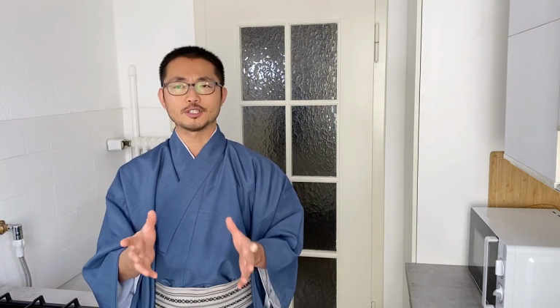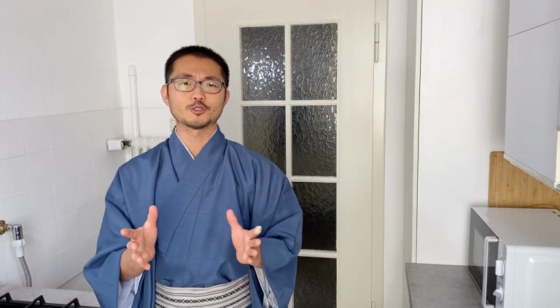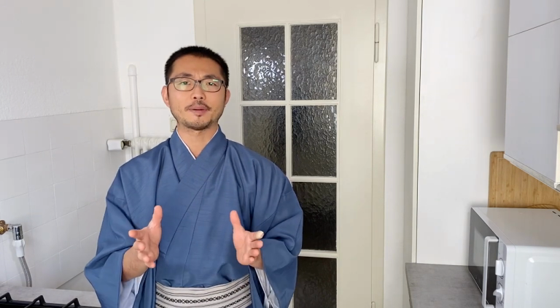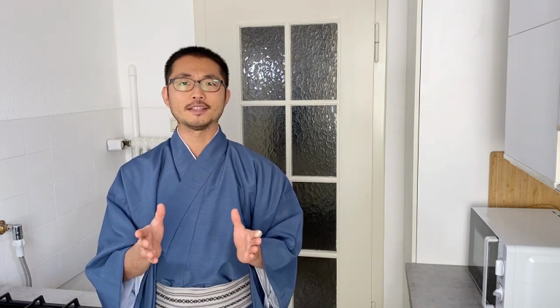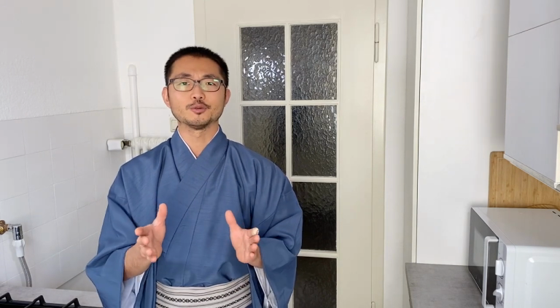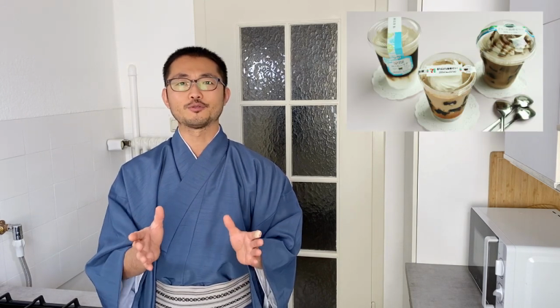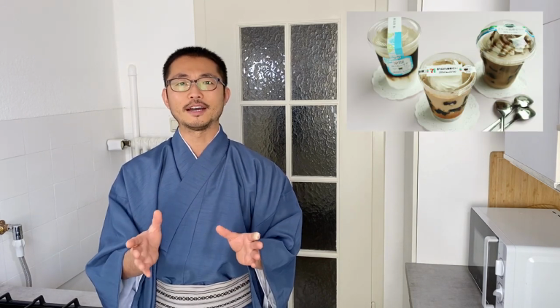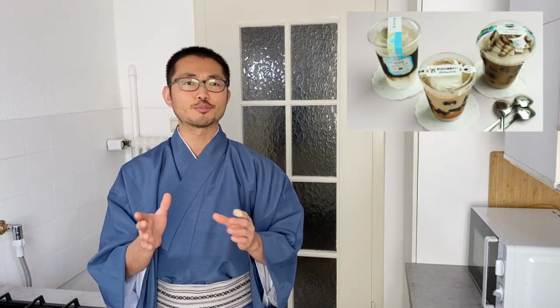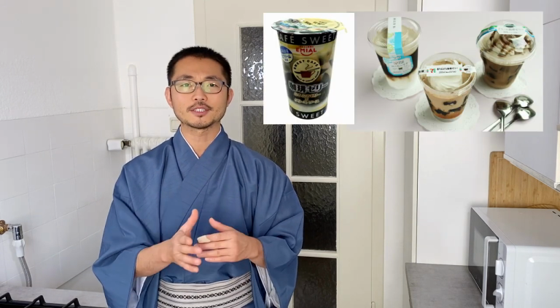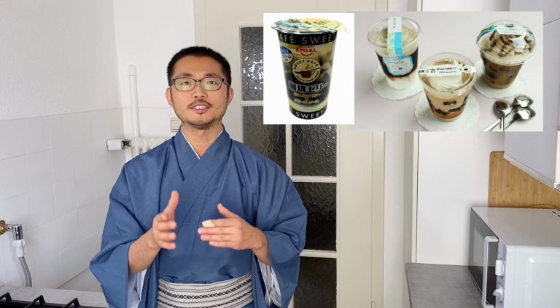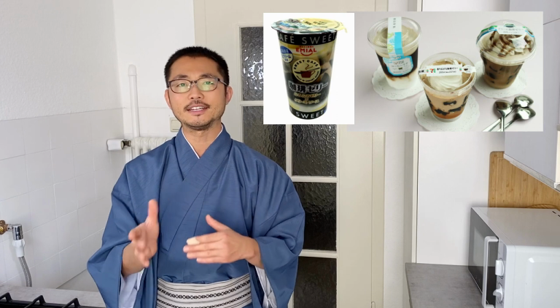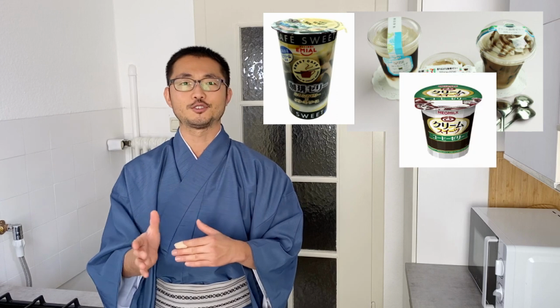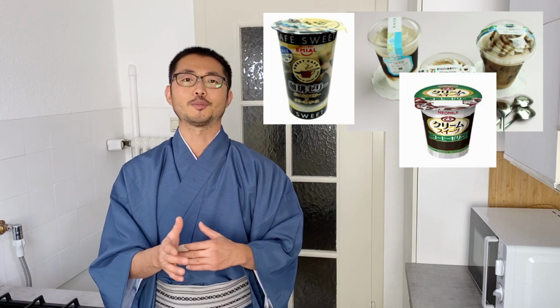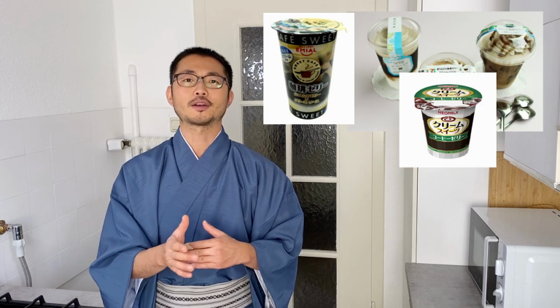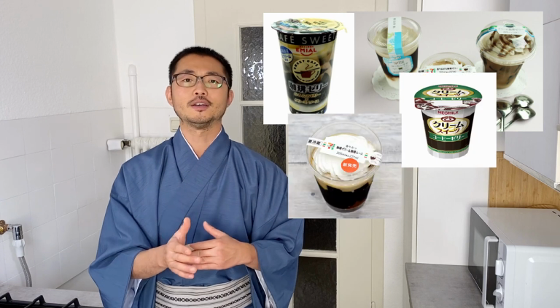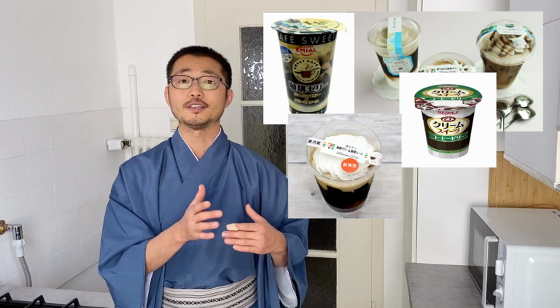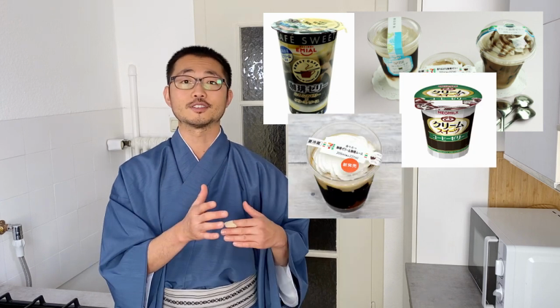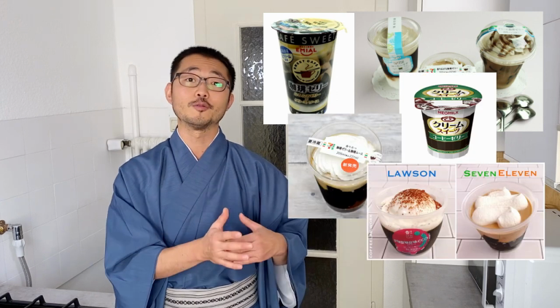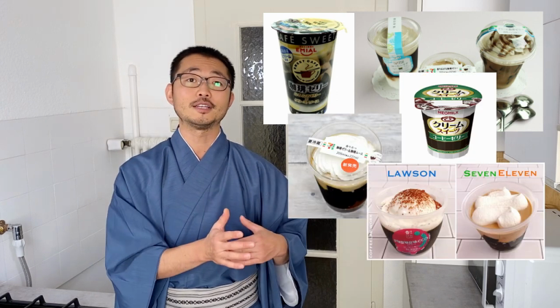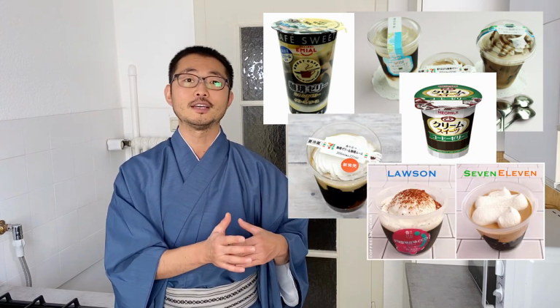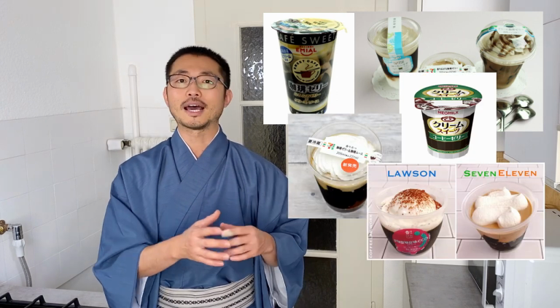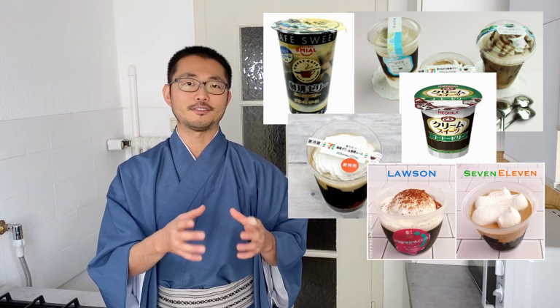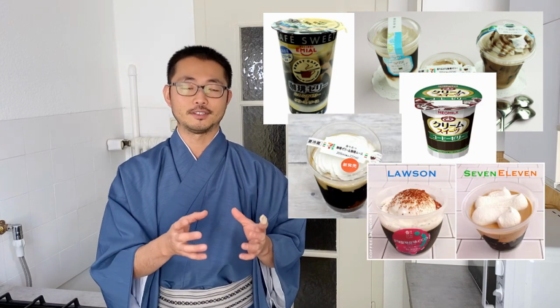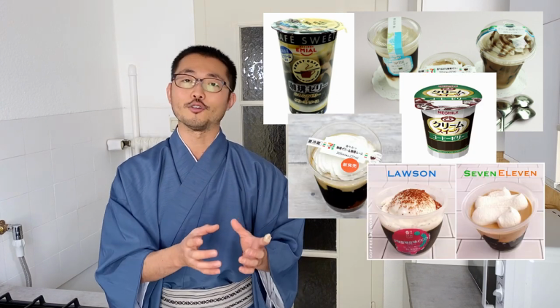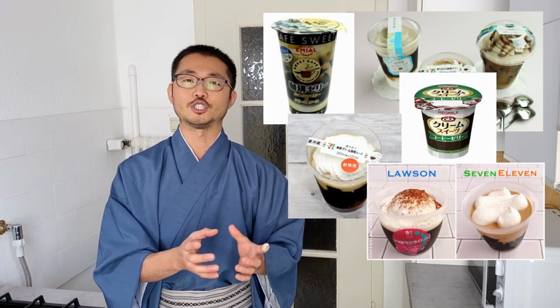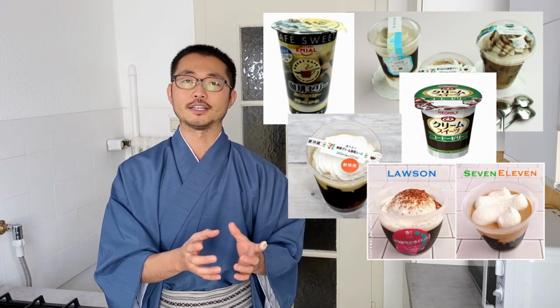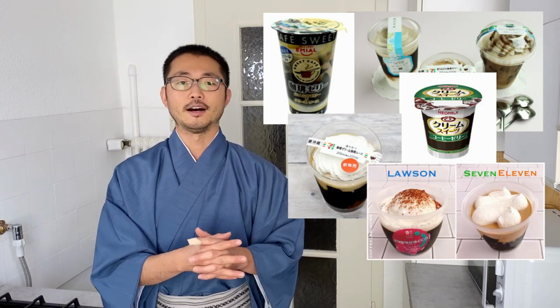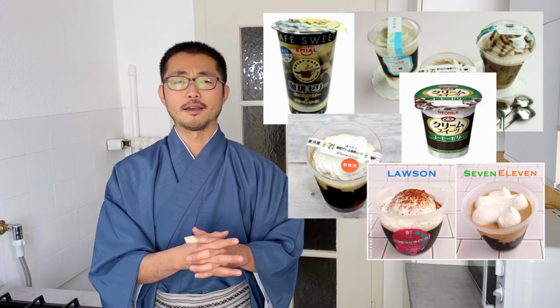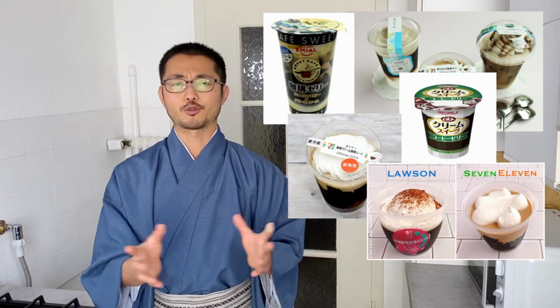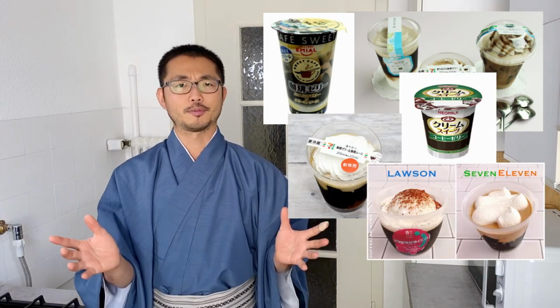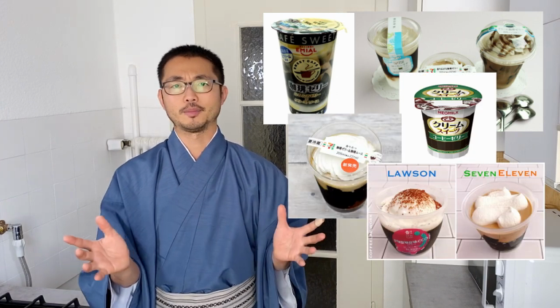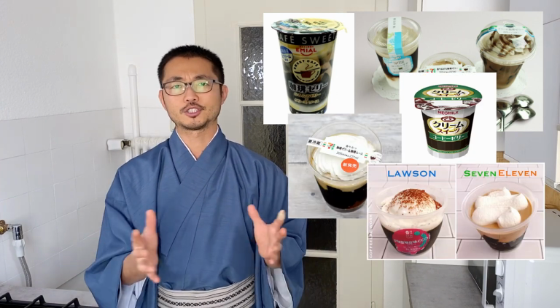When you go to Japan, you would find it pretty much in any supermarket, even the konbini — they would have coffee jelly everywhere.